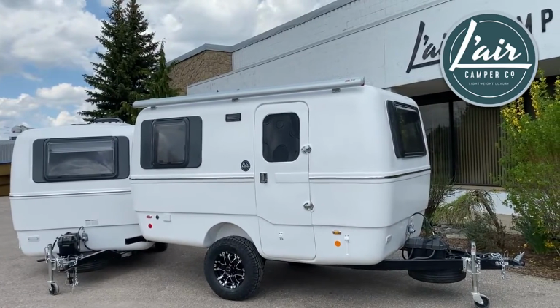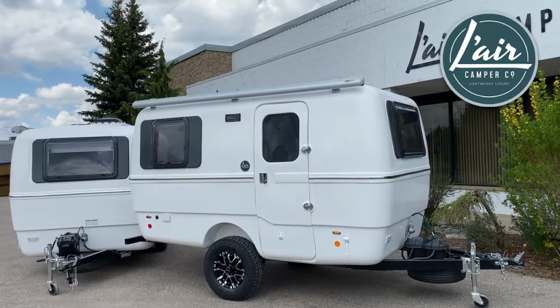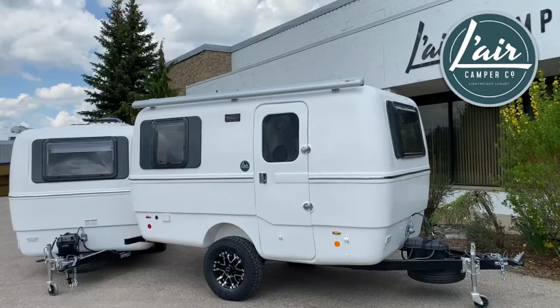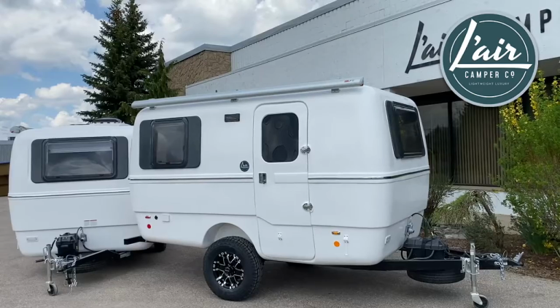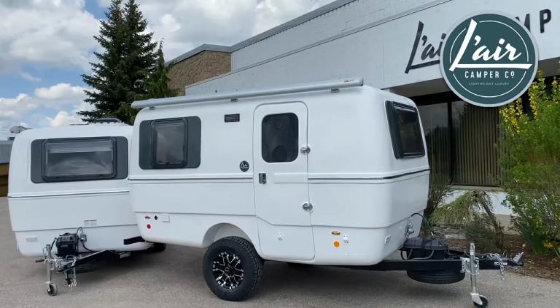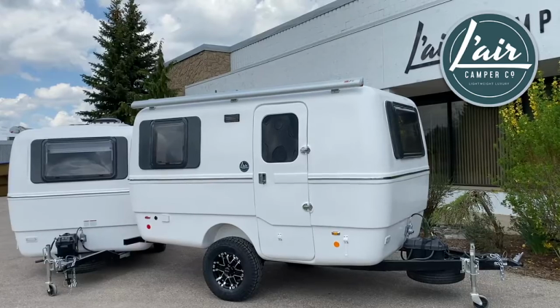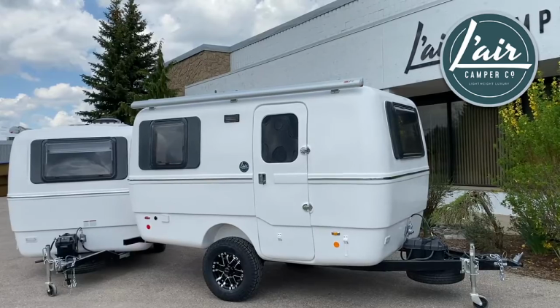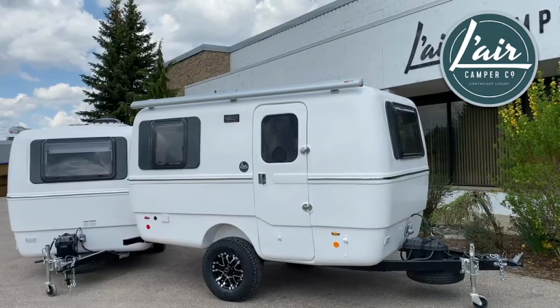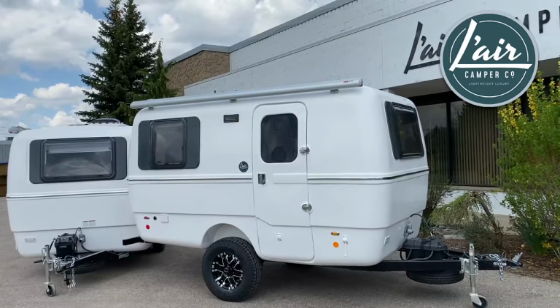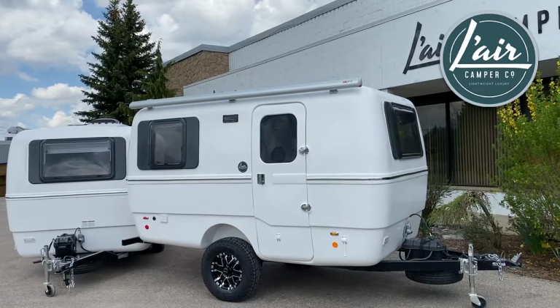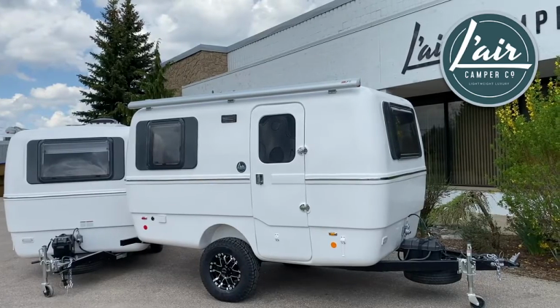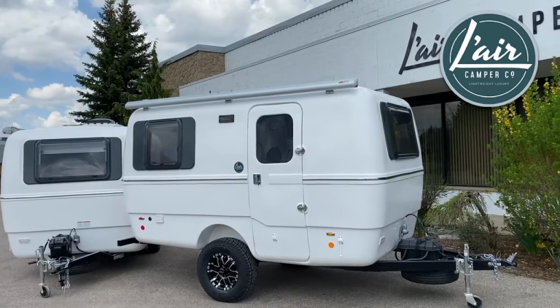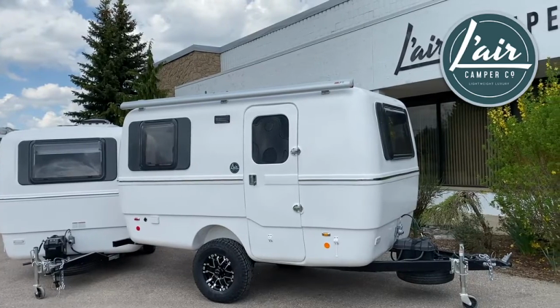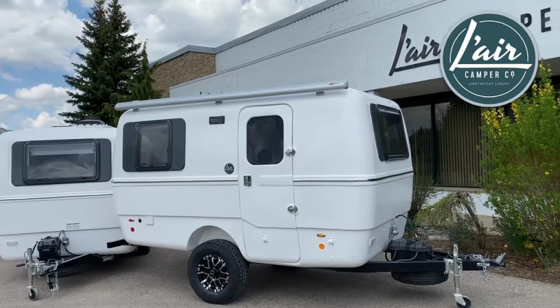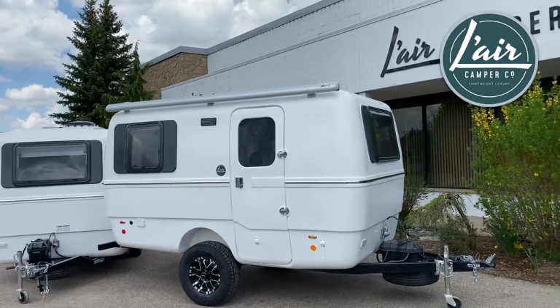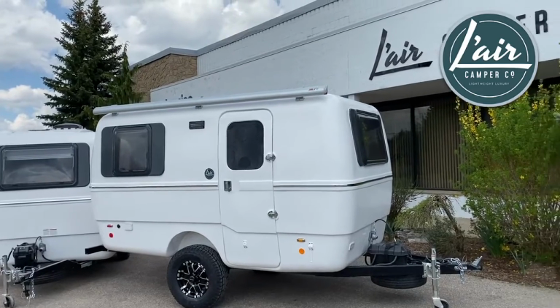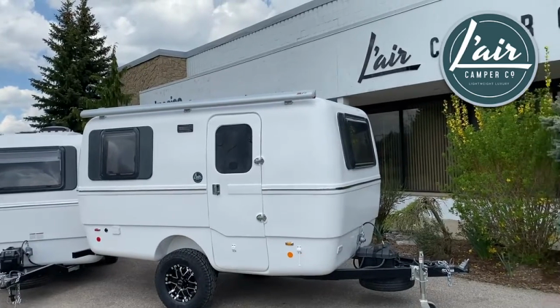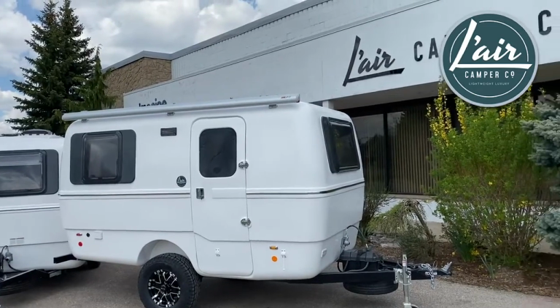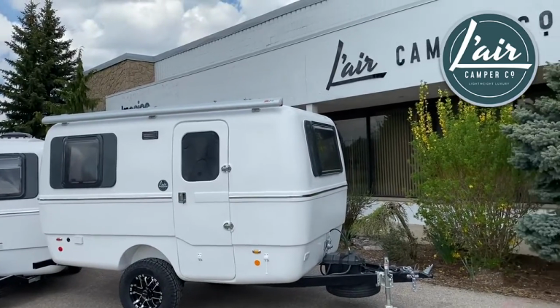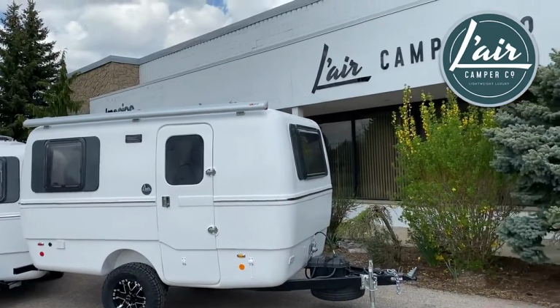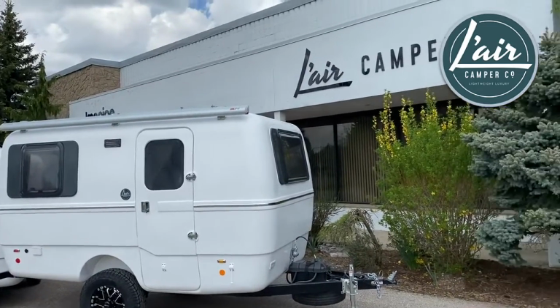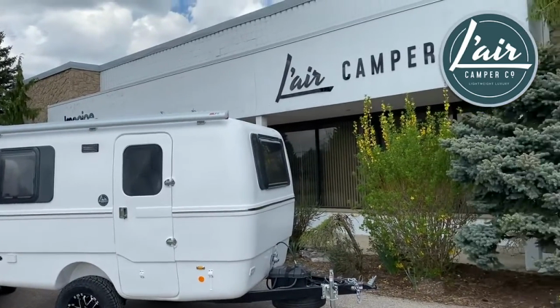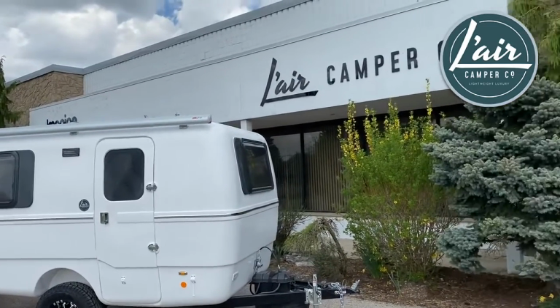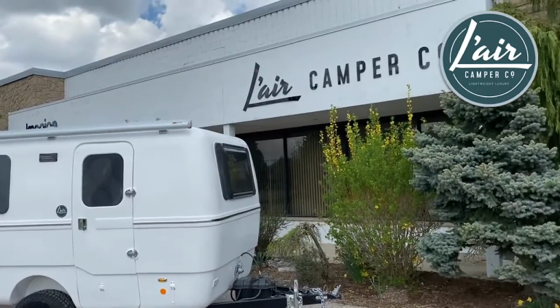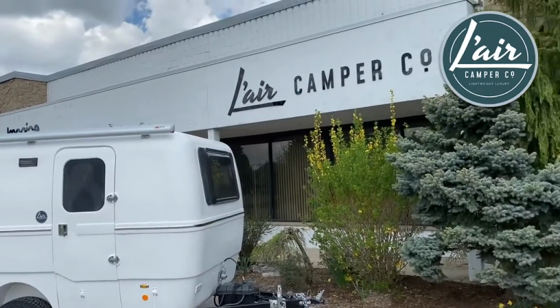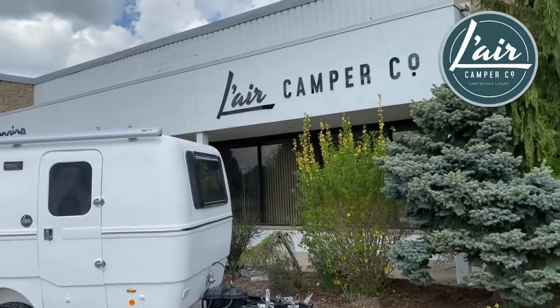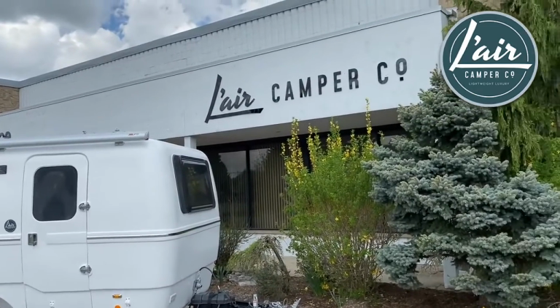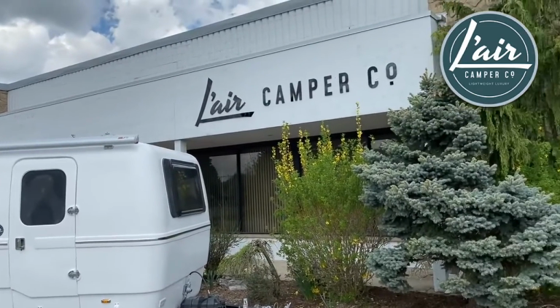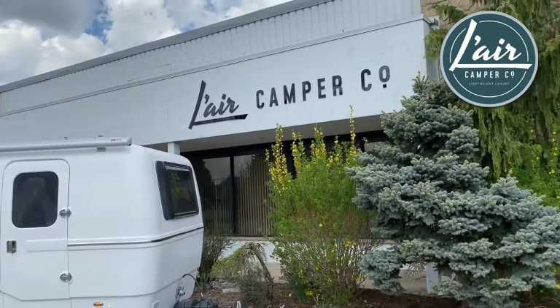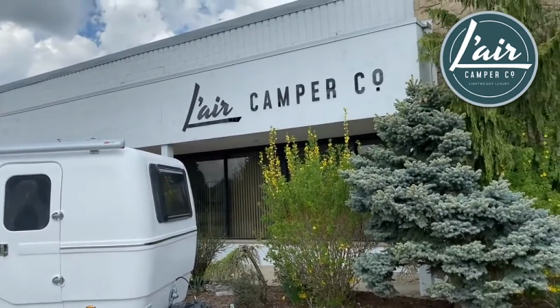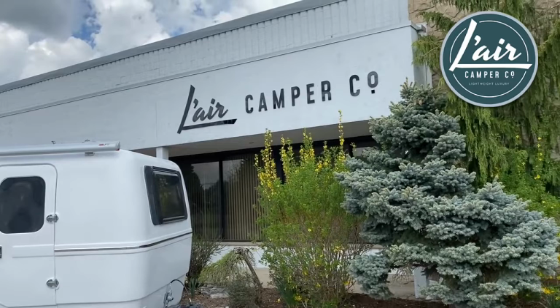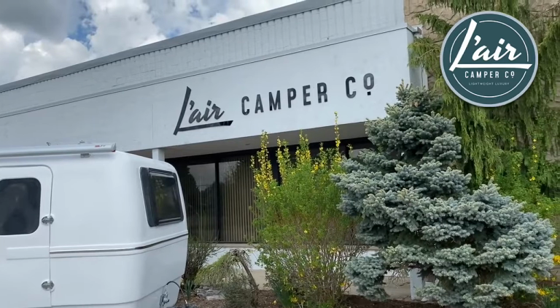So here we are again at the Lair Camper Factory in Waterloo, Ontario, and thanks for watching.